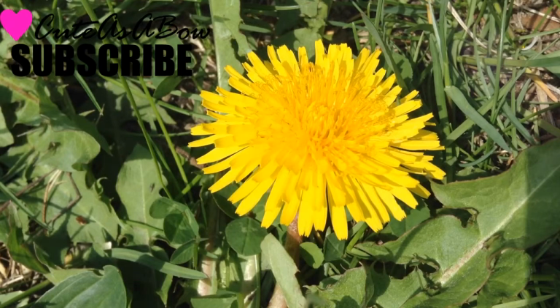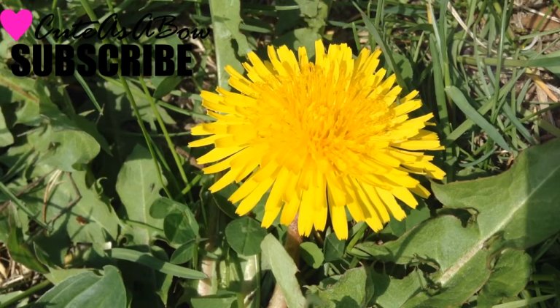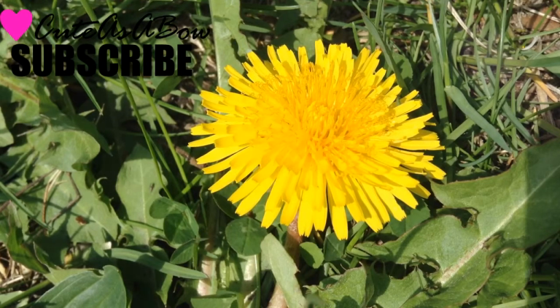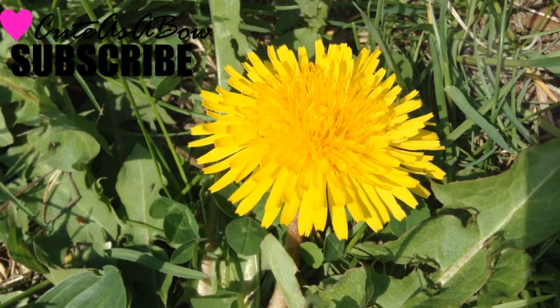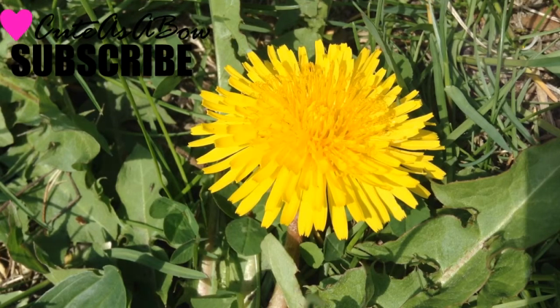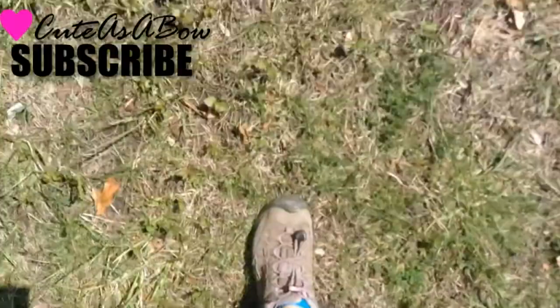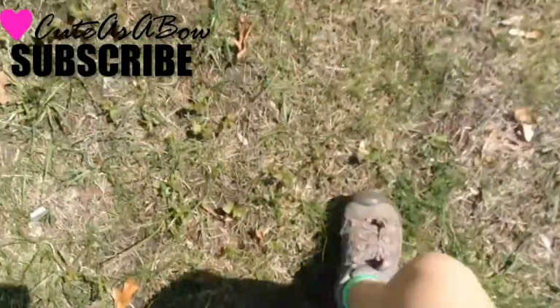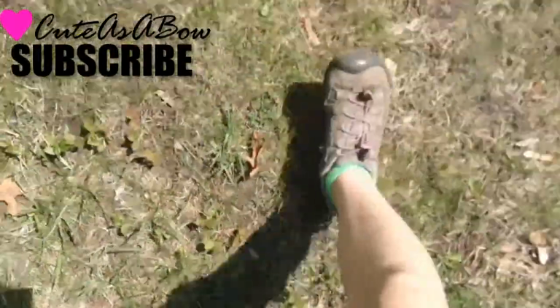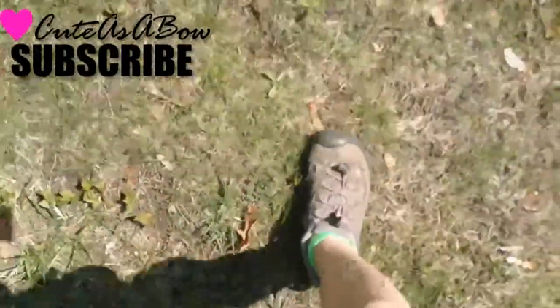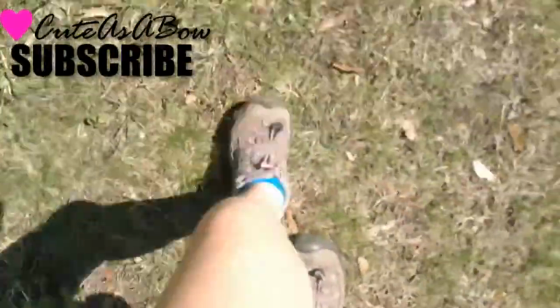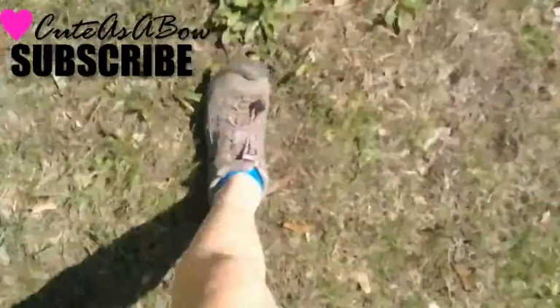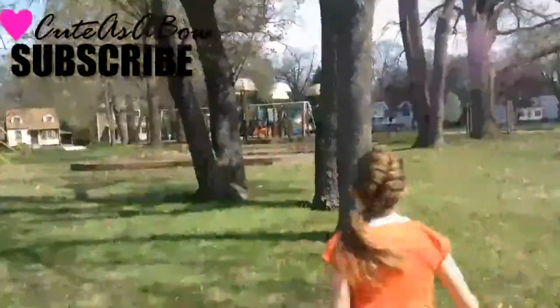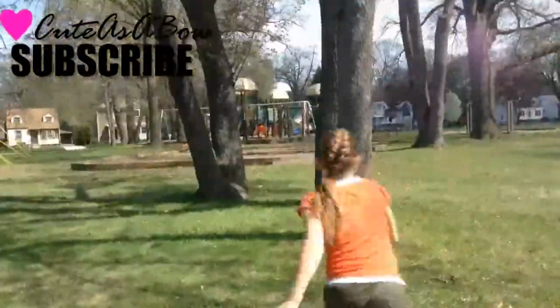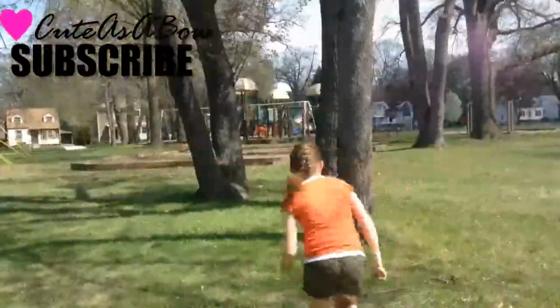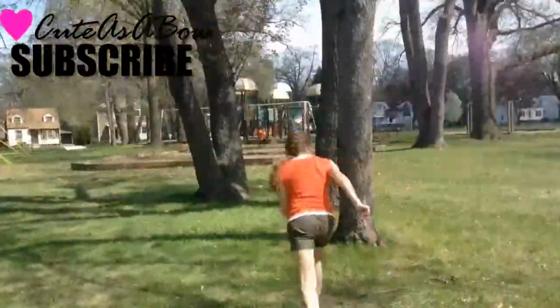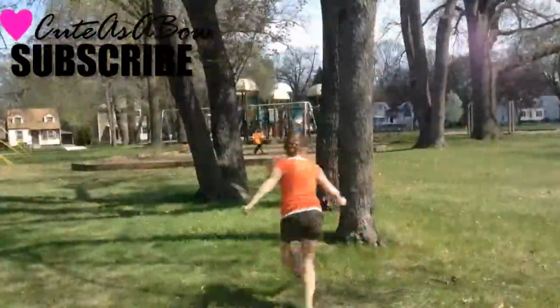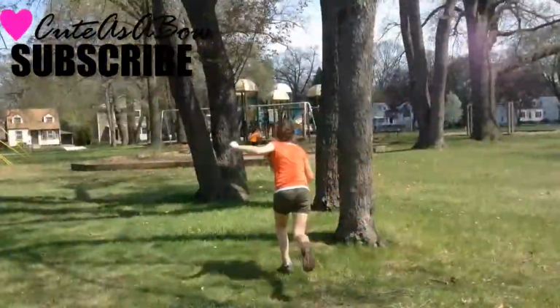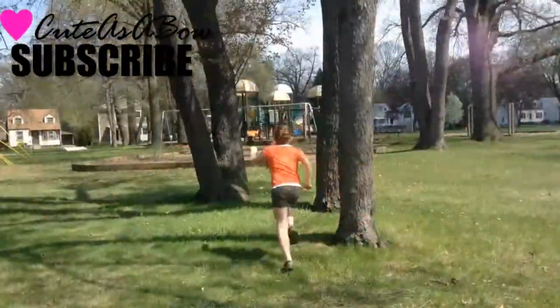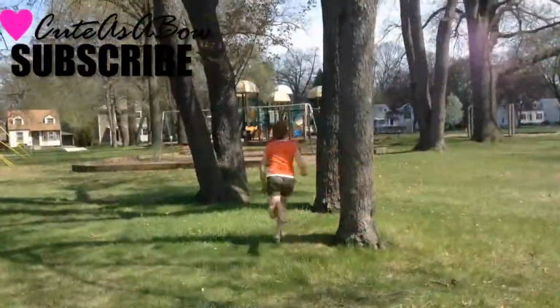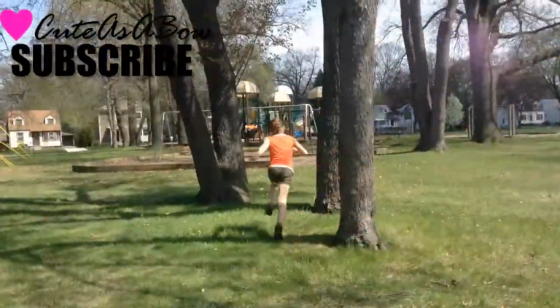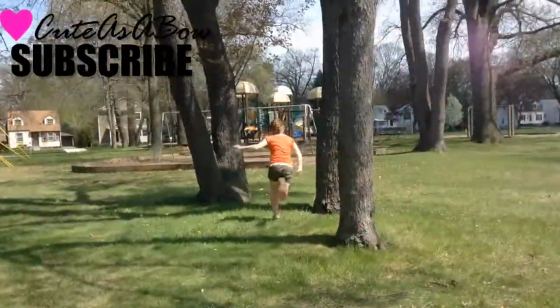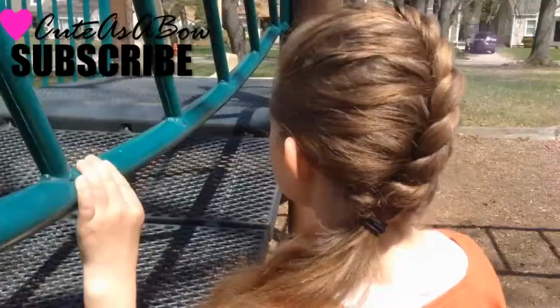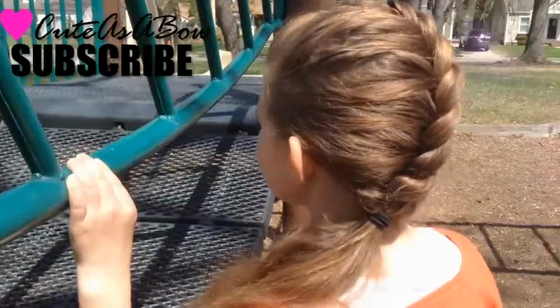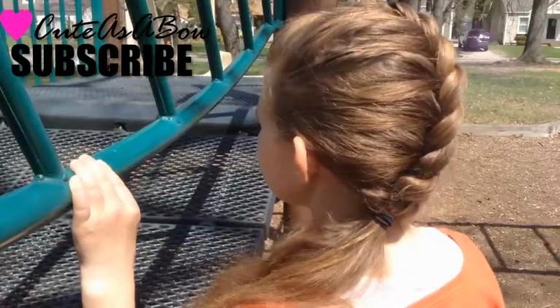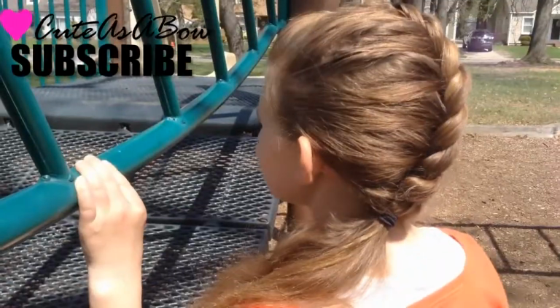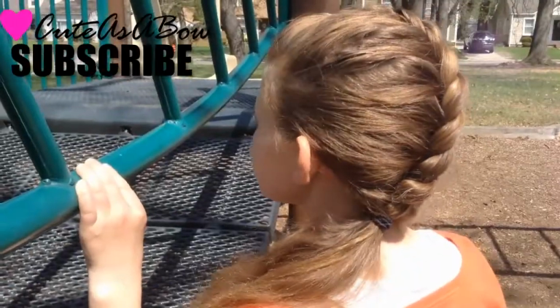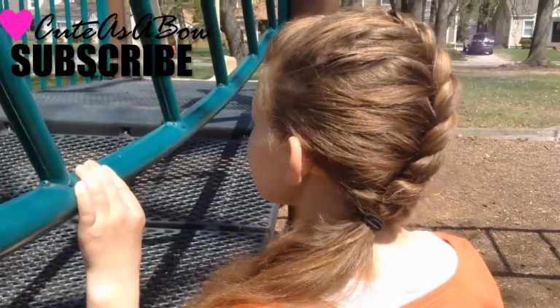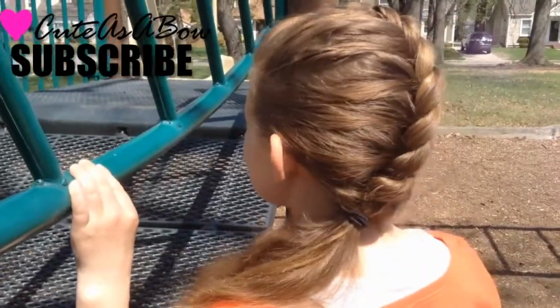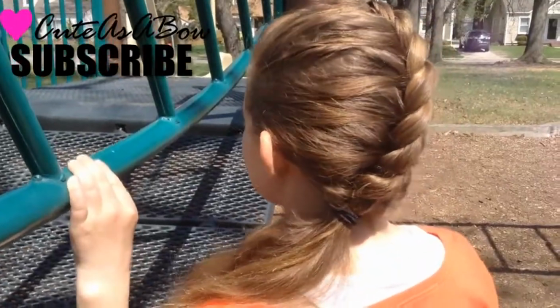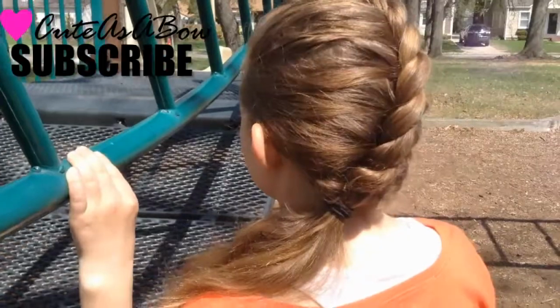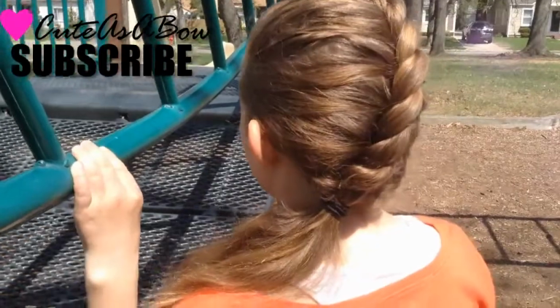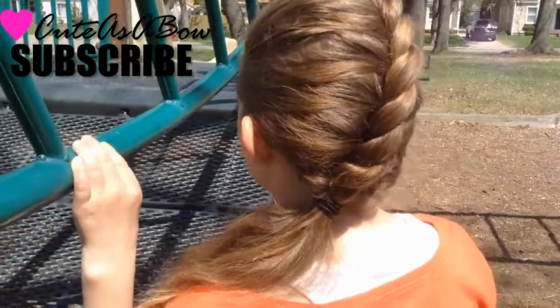This is a great hairstyle for the summertime, or for sports, or for when you just want to put your hair back.